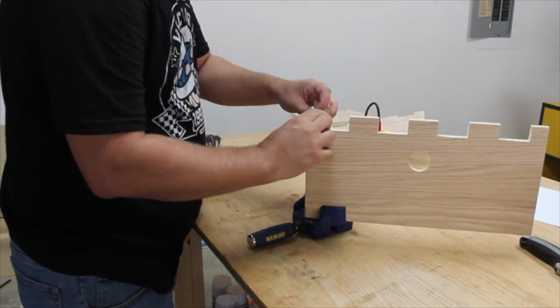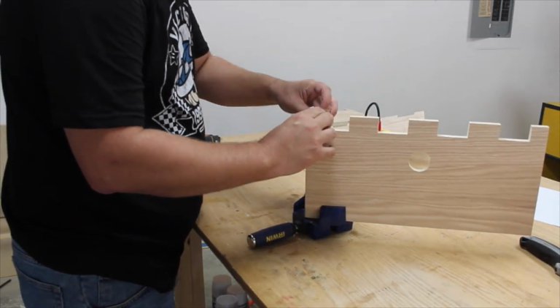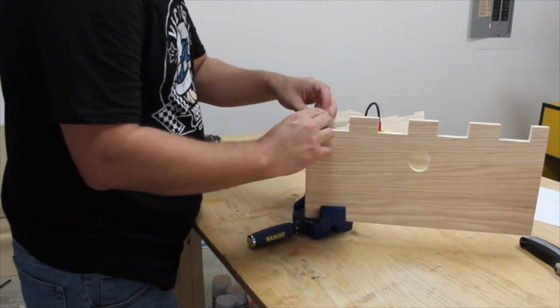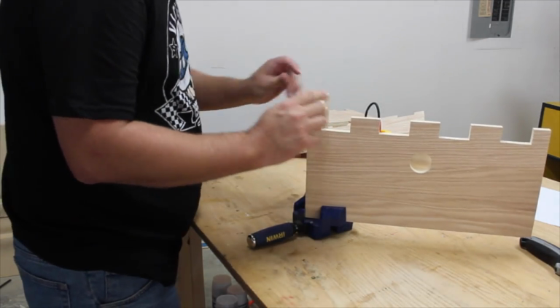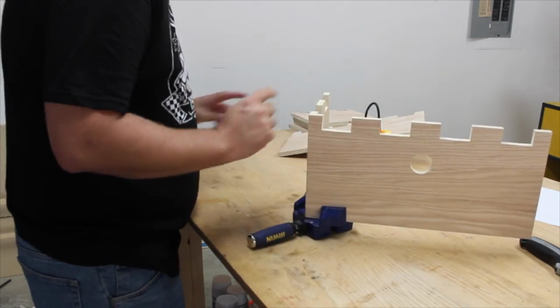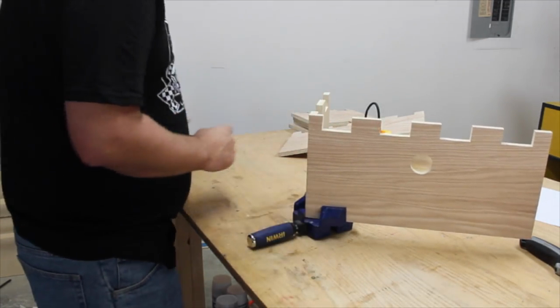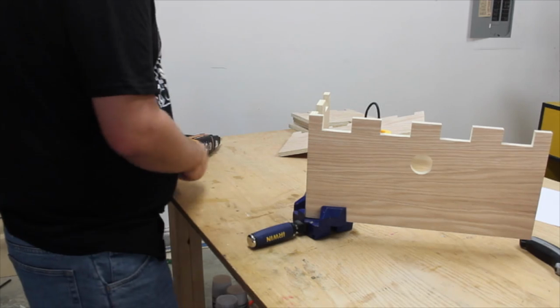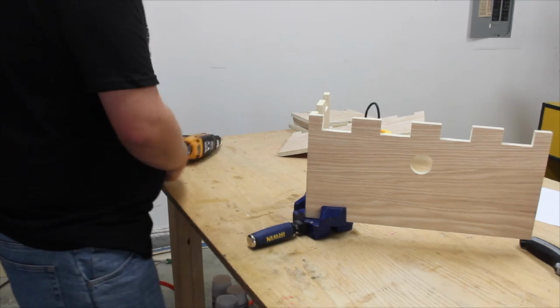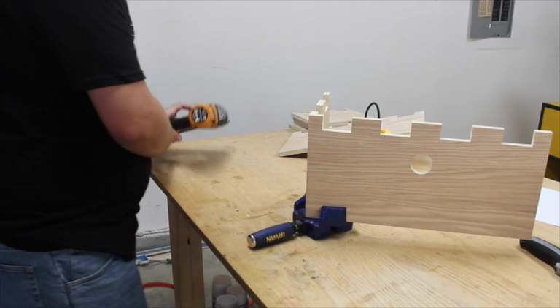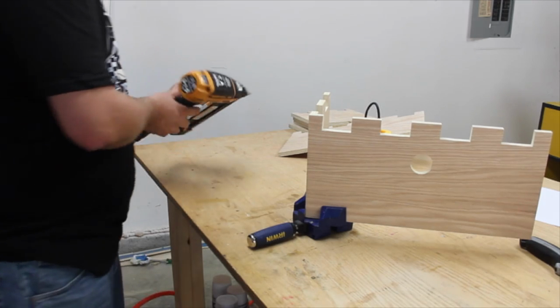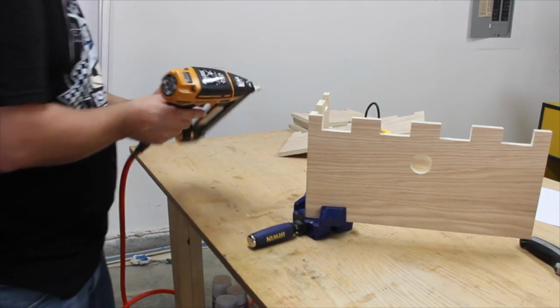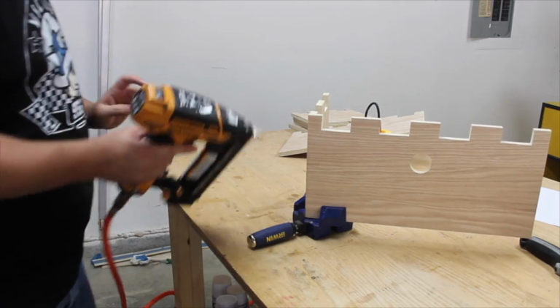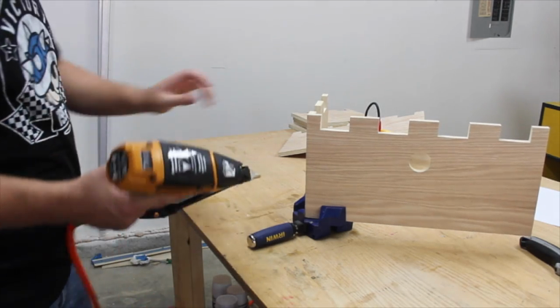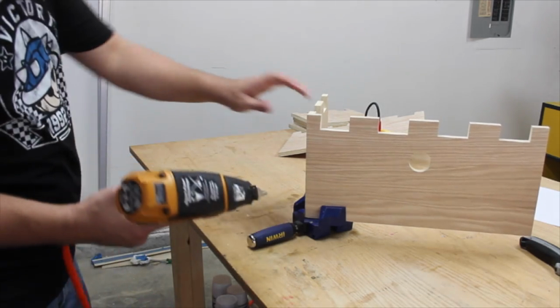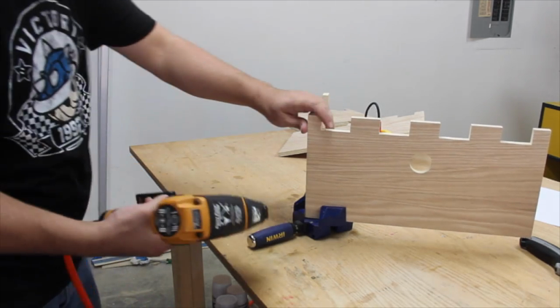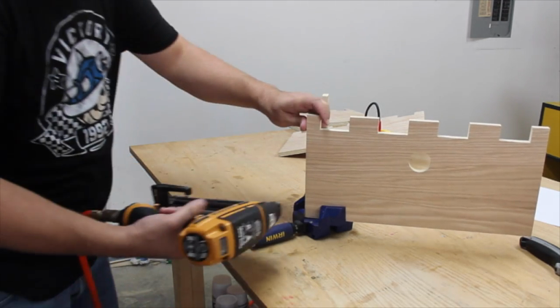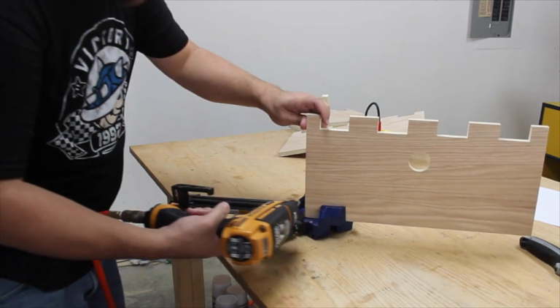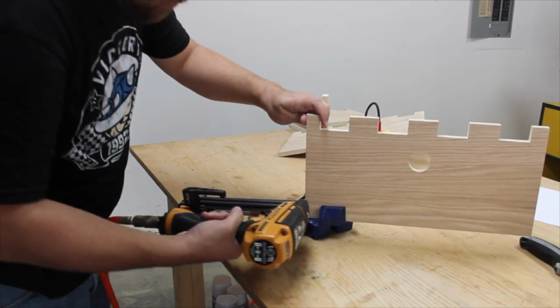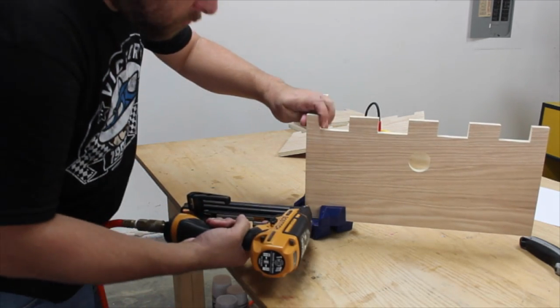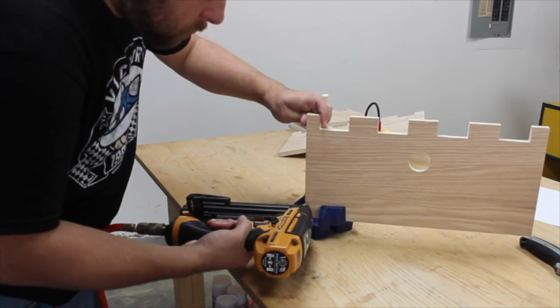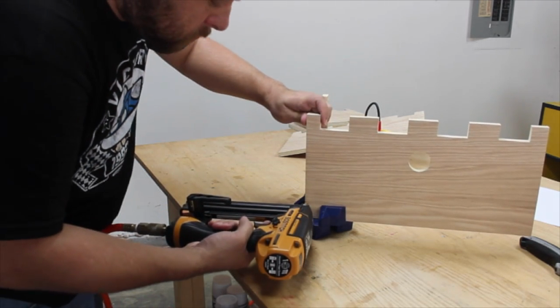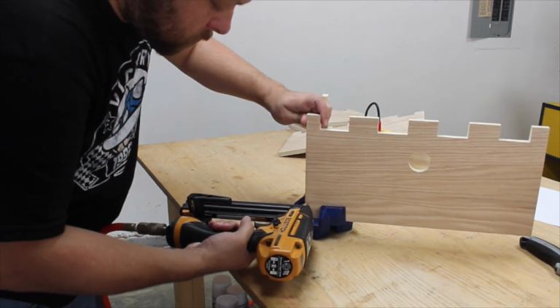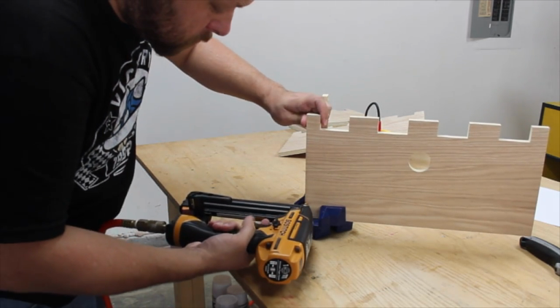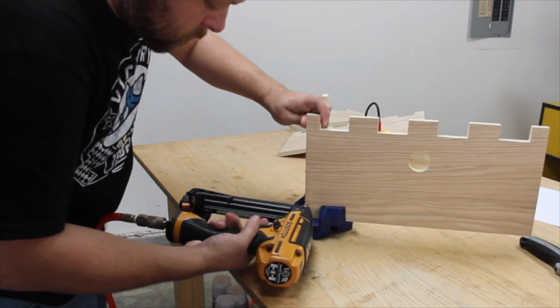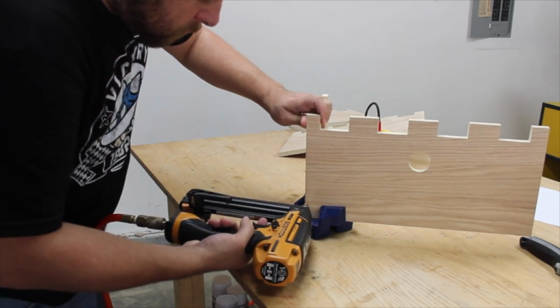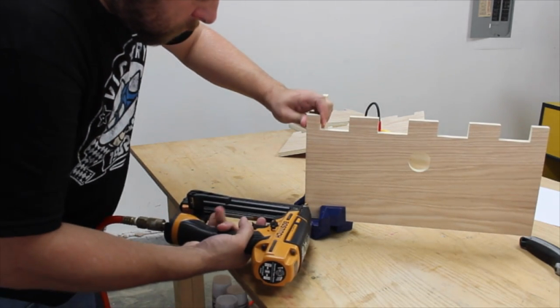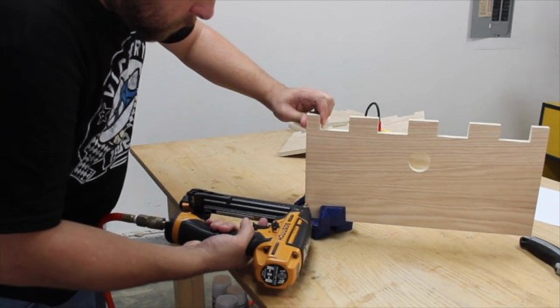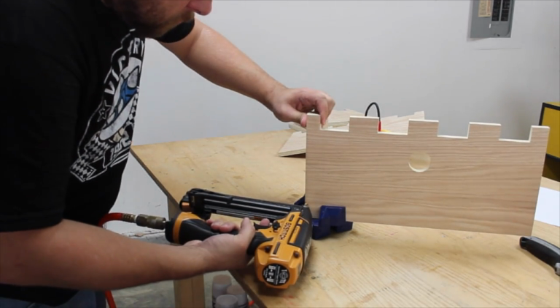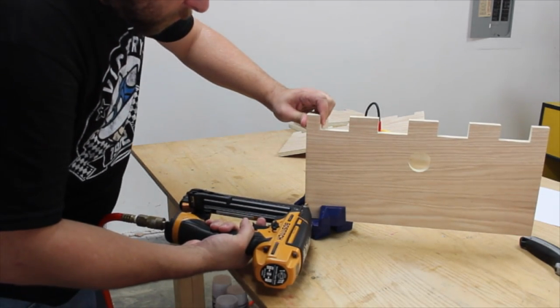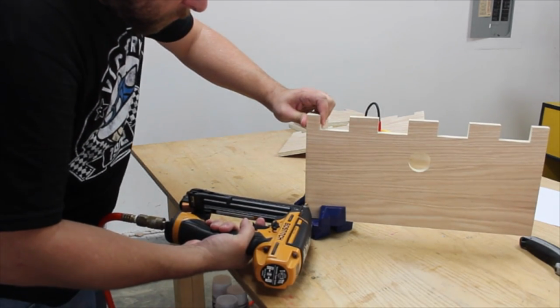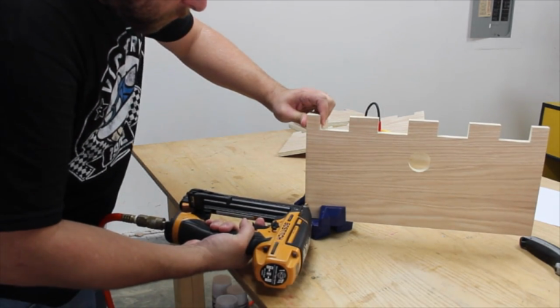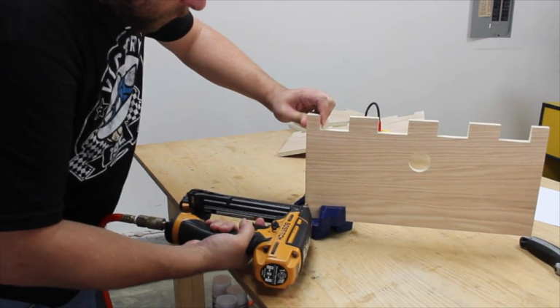I used corner clamps to help line everything up. Then I used wood glue and a few brads to hold everything together while the glue dried.